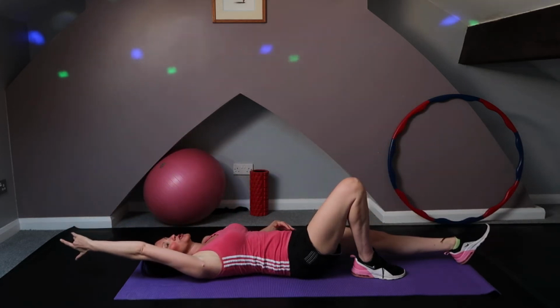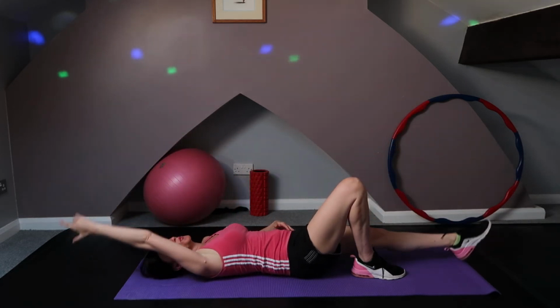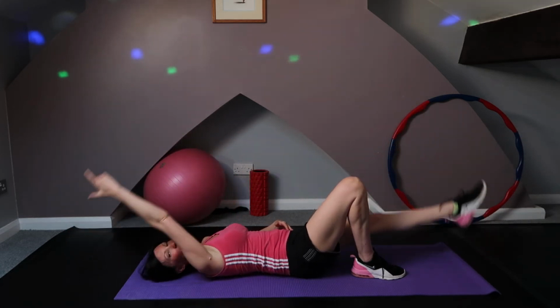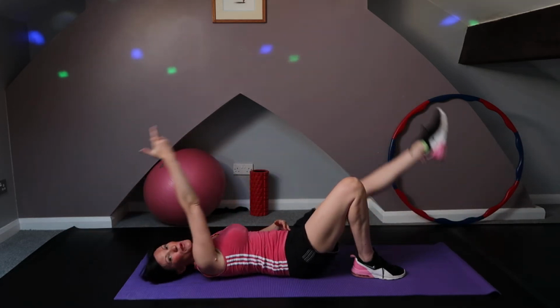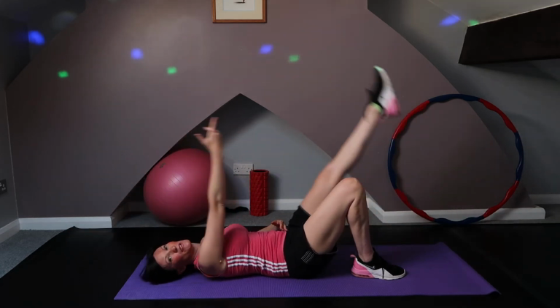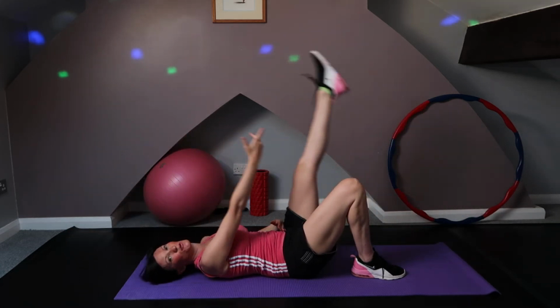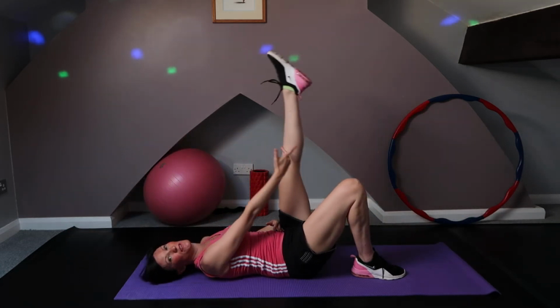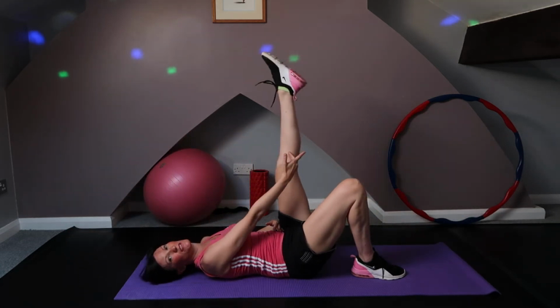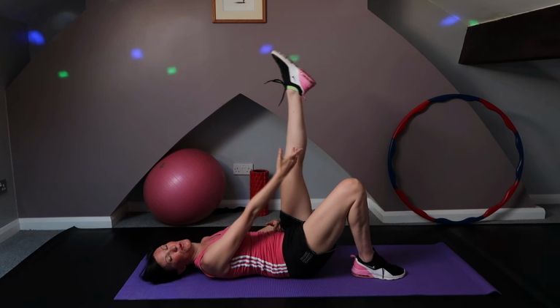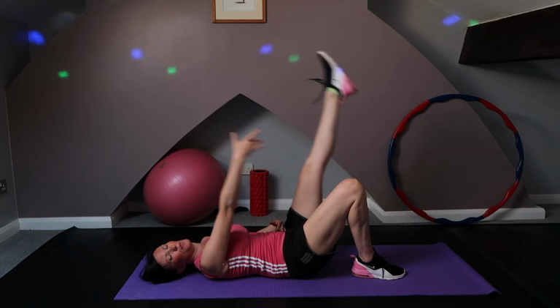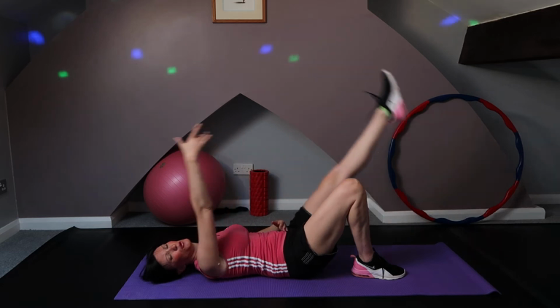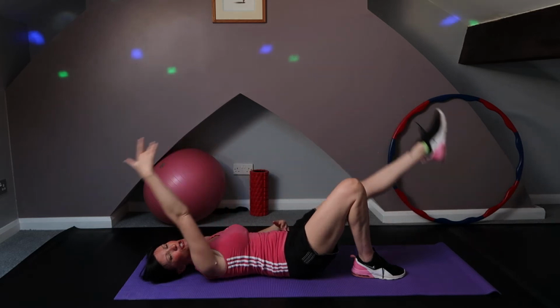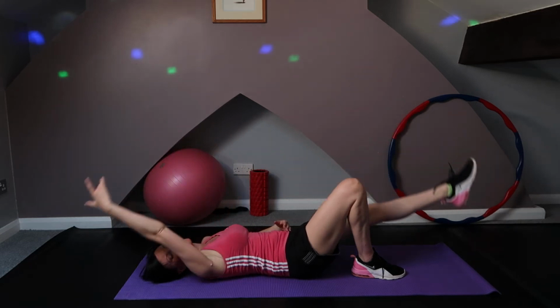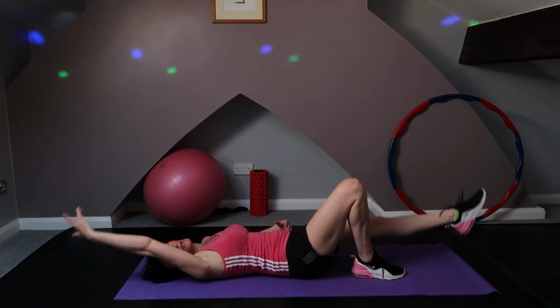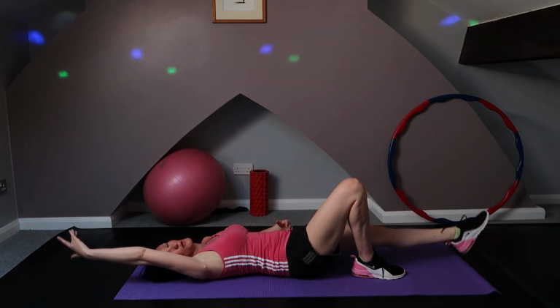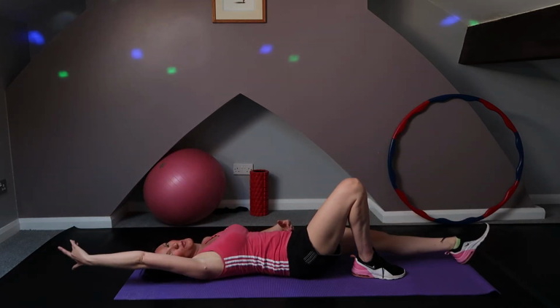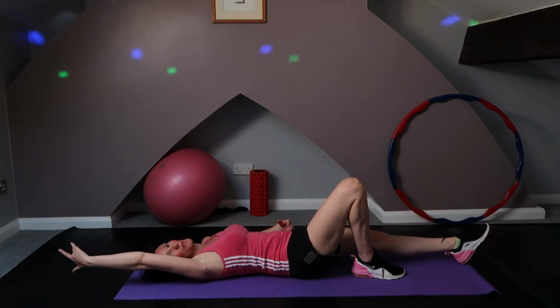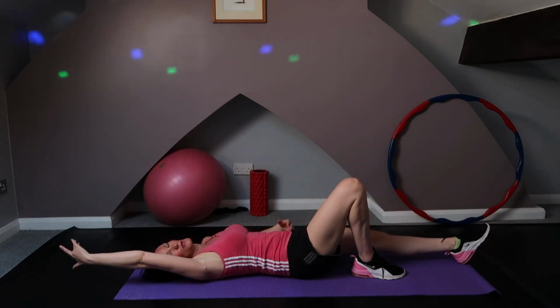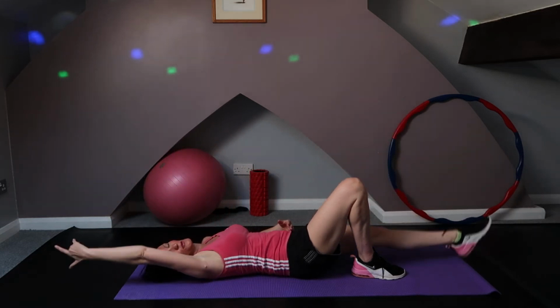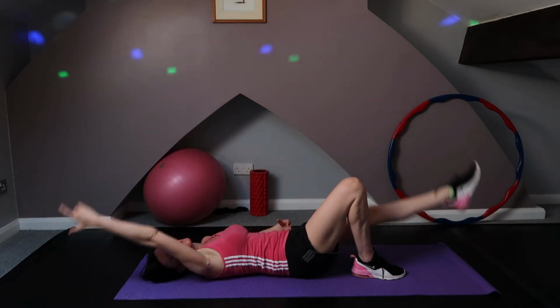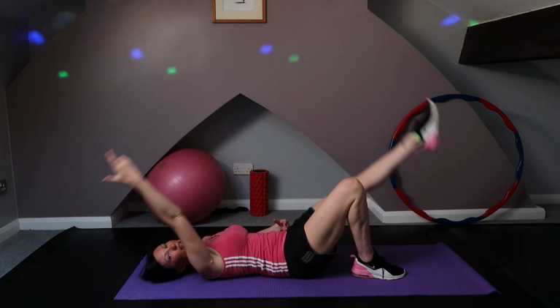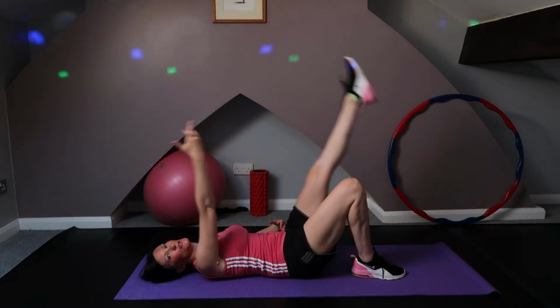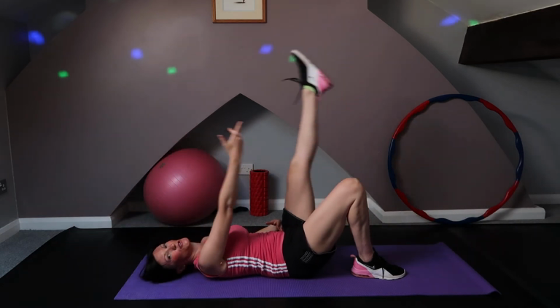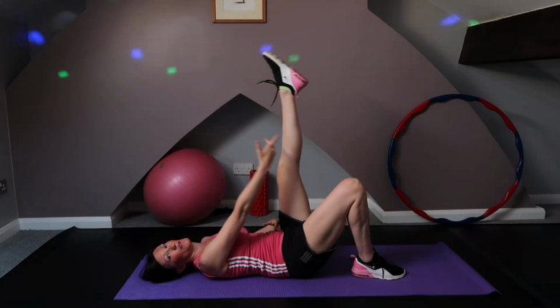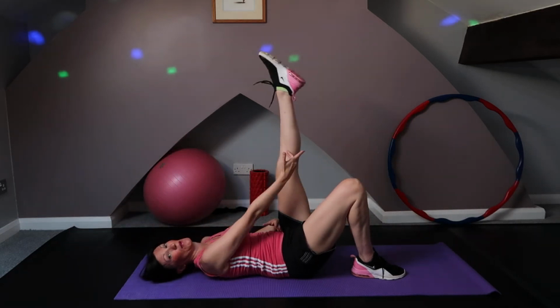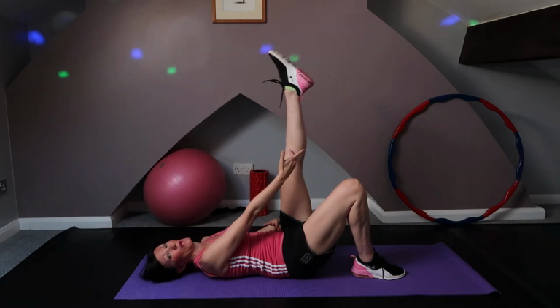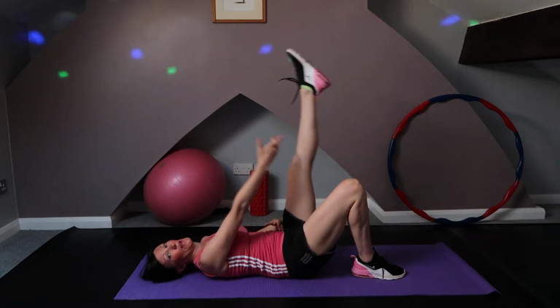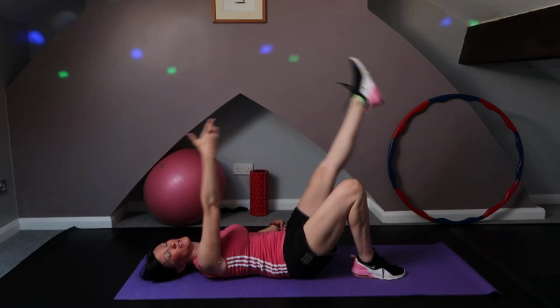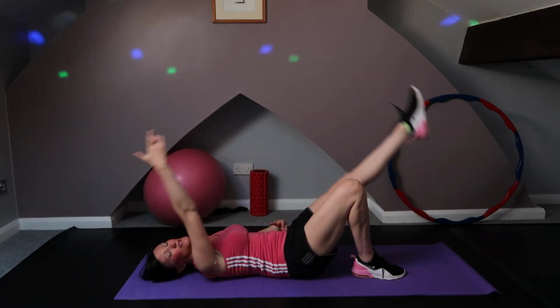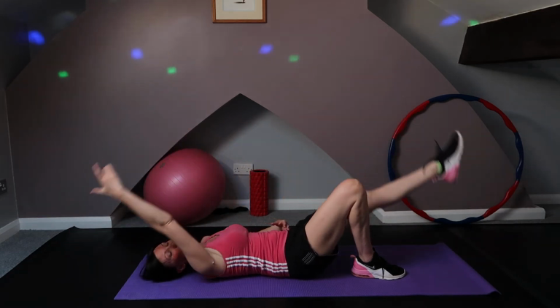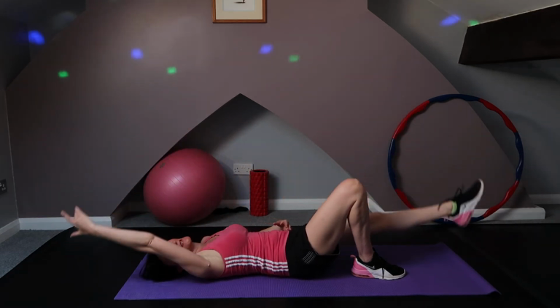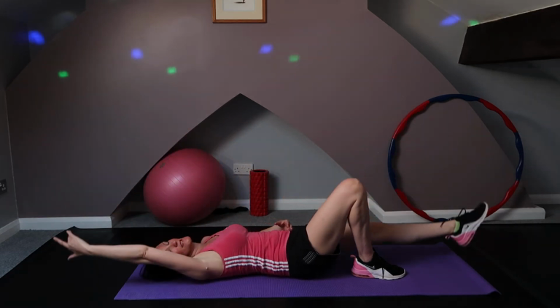While we are doing this, we are pushing those lower back muscles into the mat.